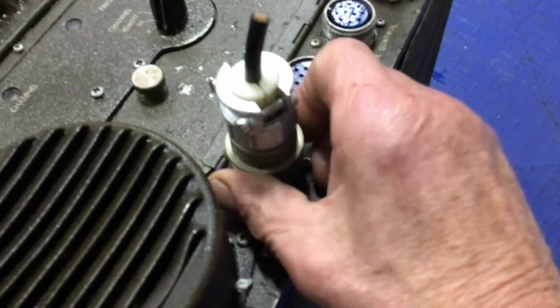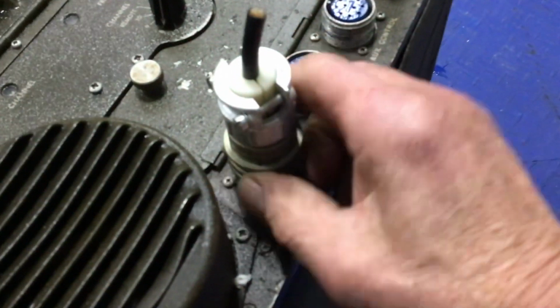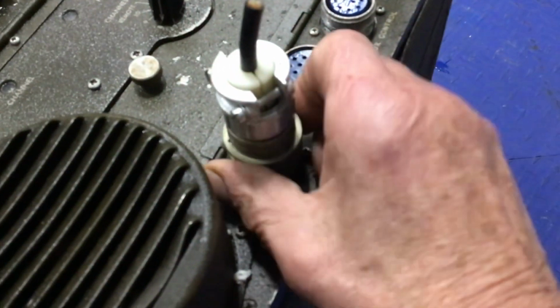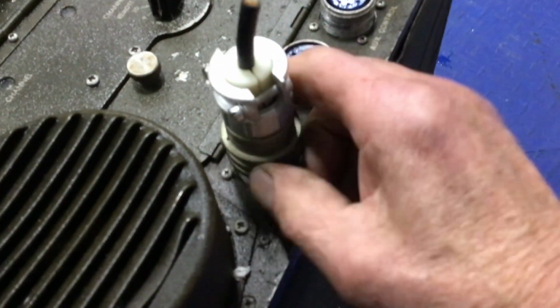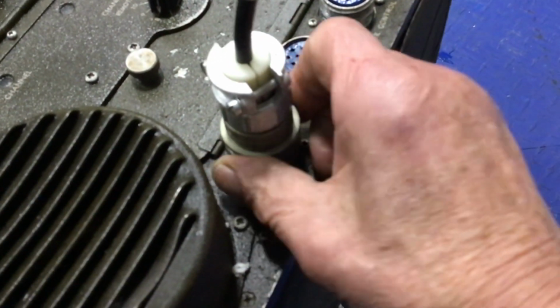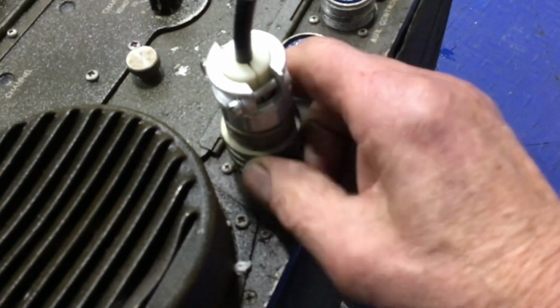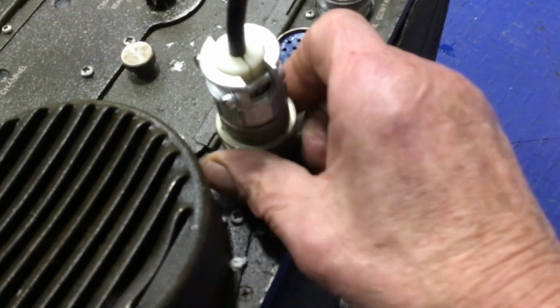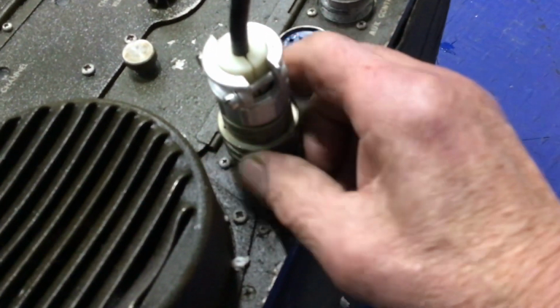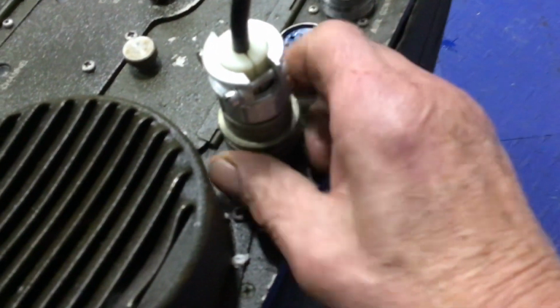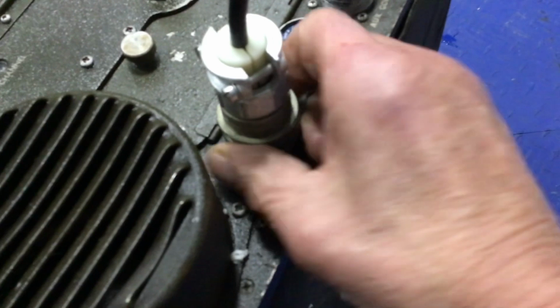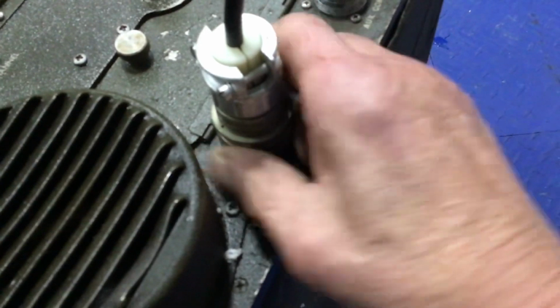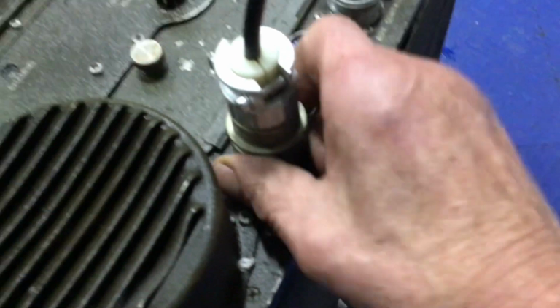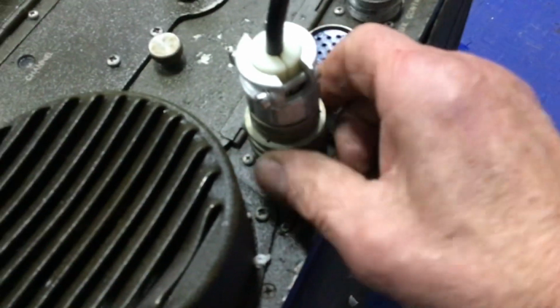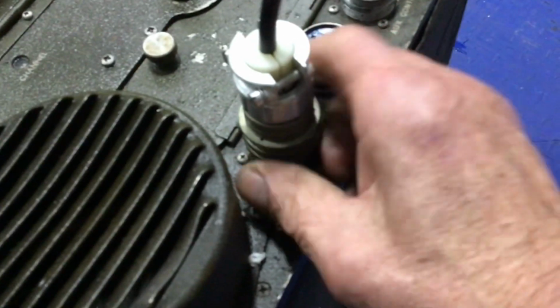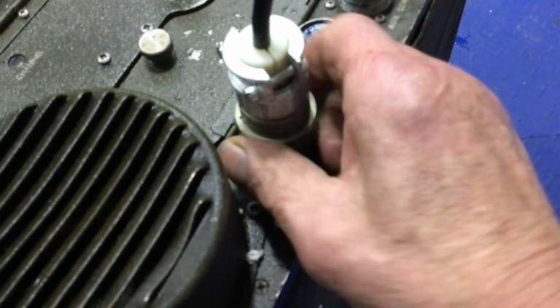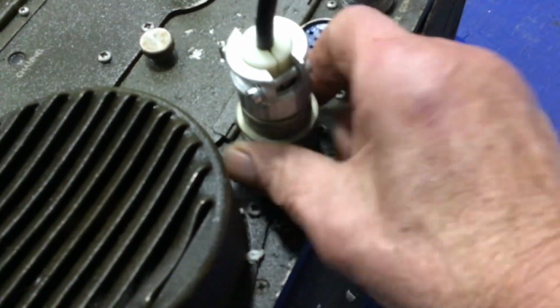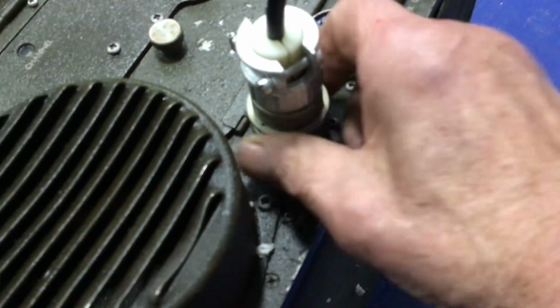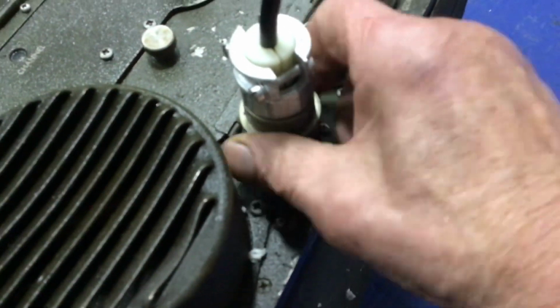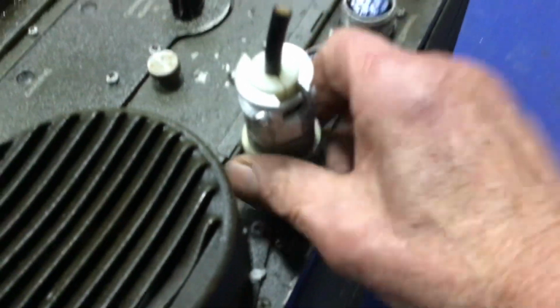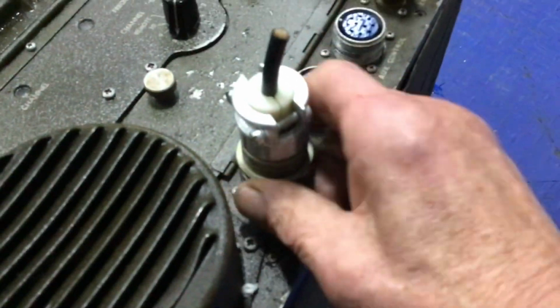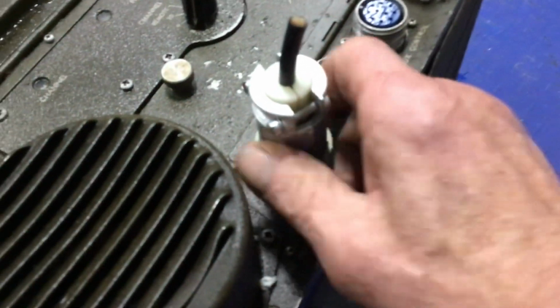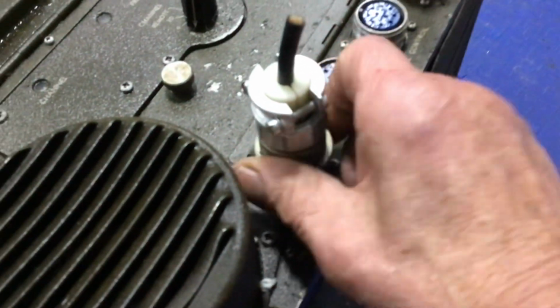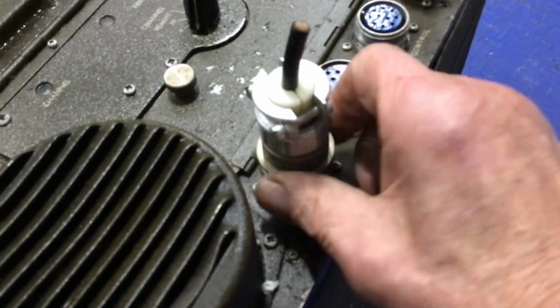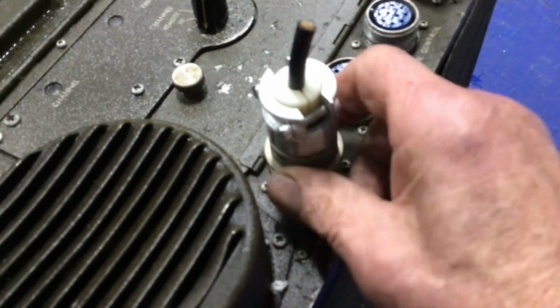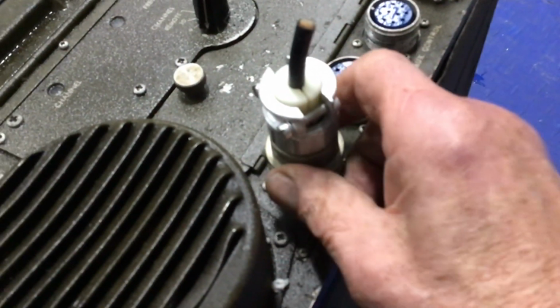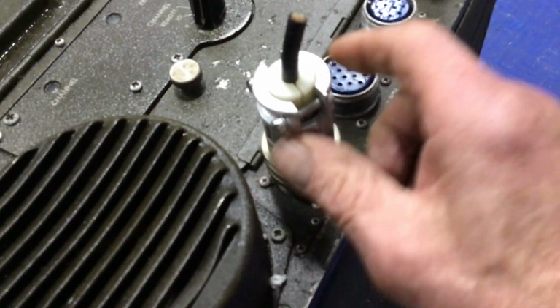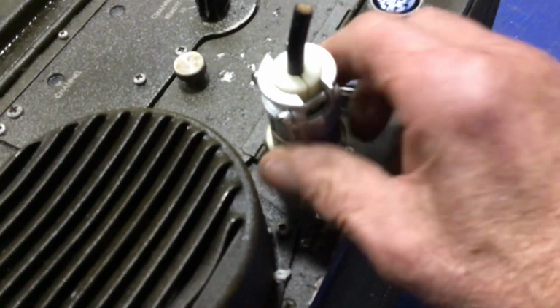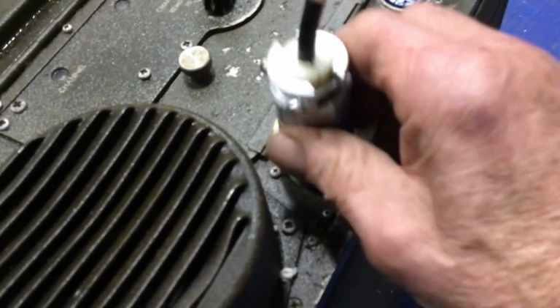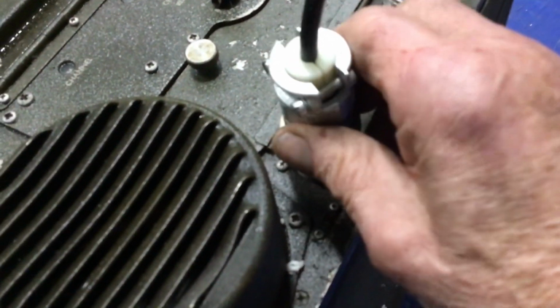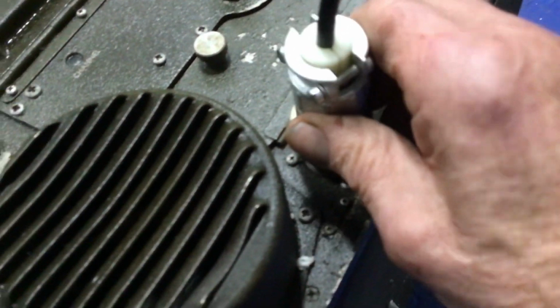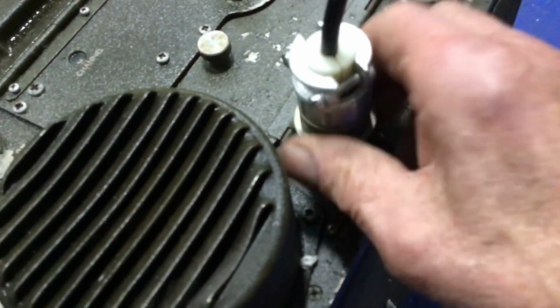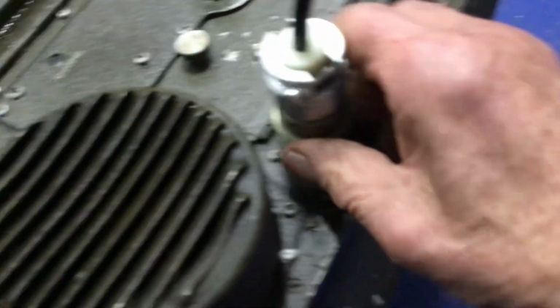Sometimes I make my own plugs too. This one here looks like an antenna, yeah.